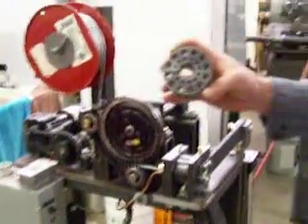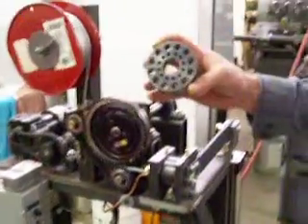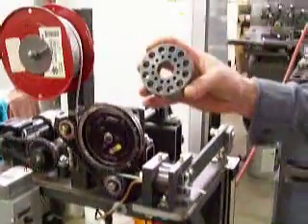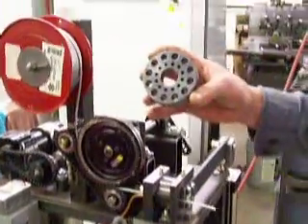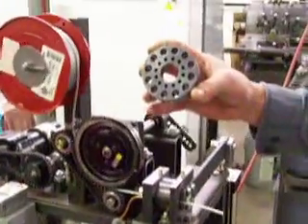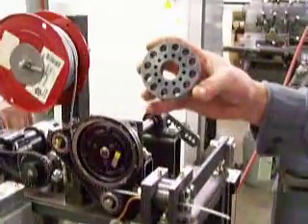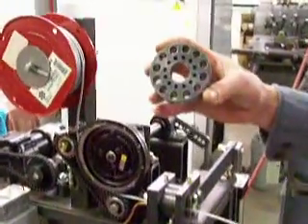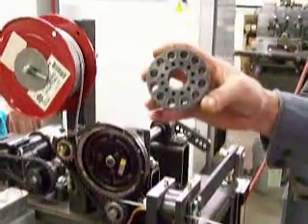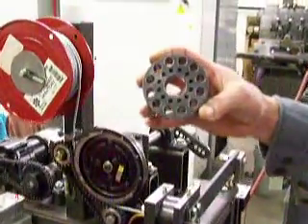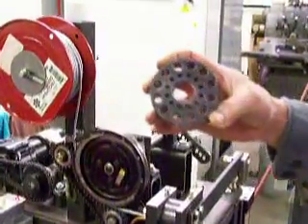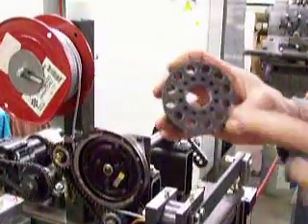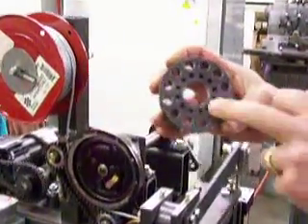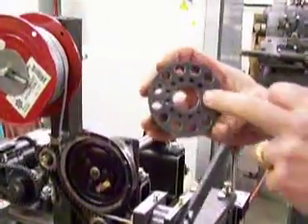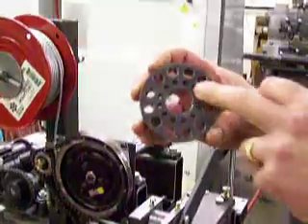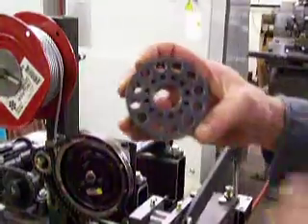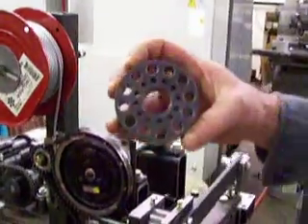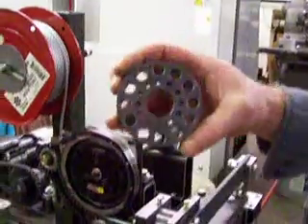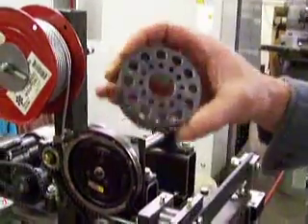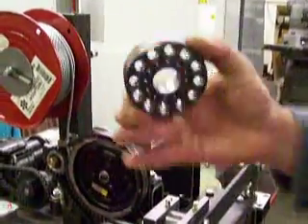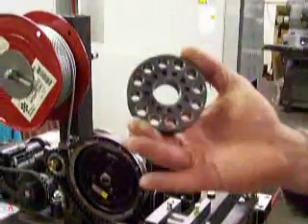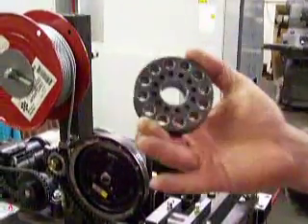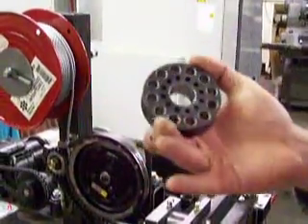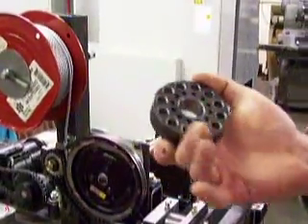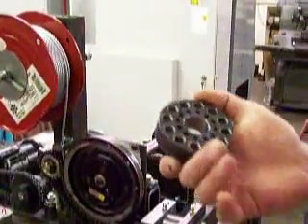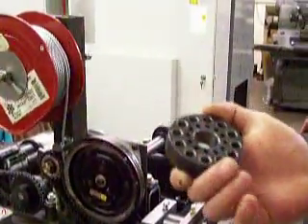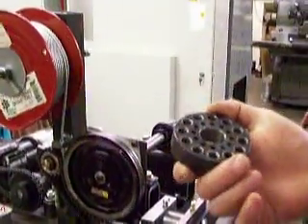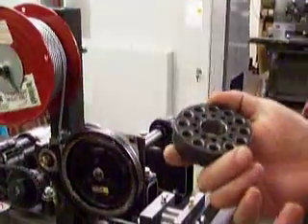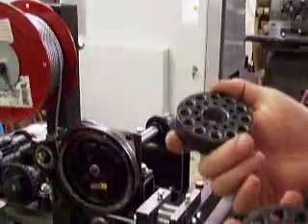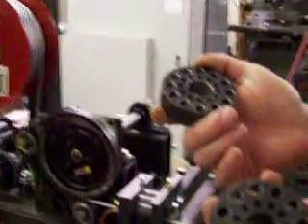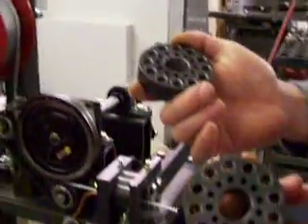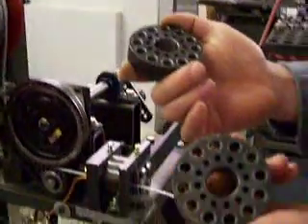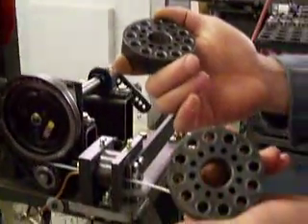This is the cut die. There are 12 holes in two sides — it's identical on both sides.